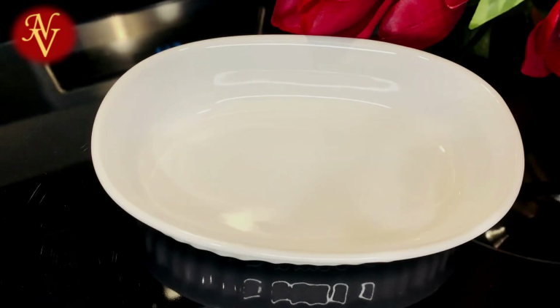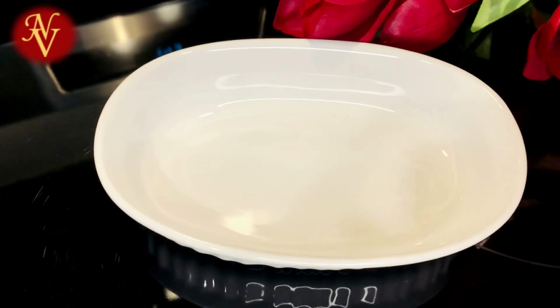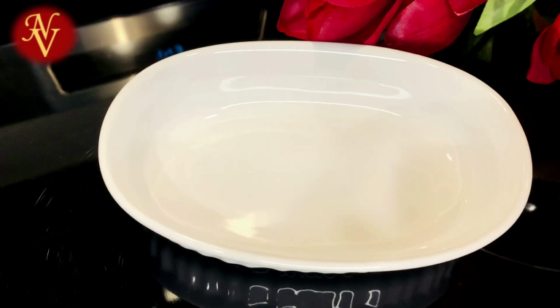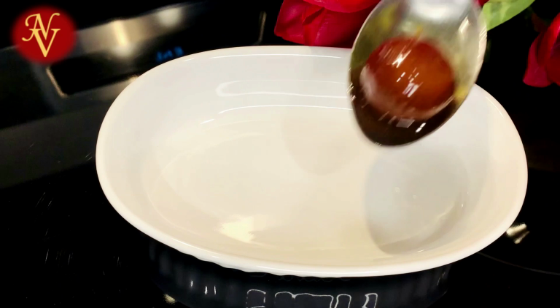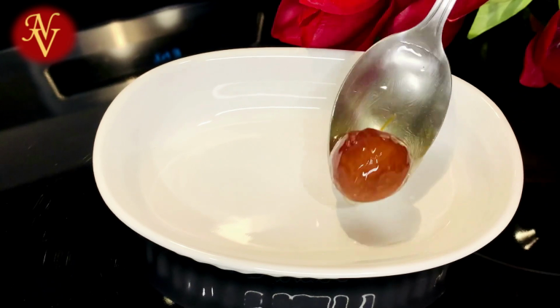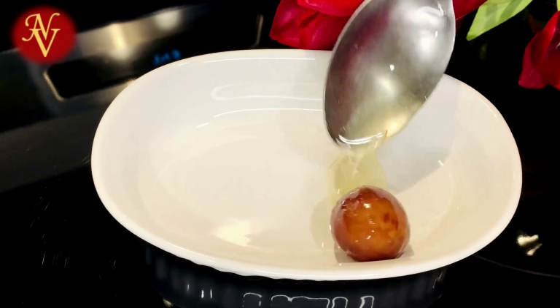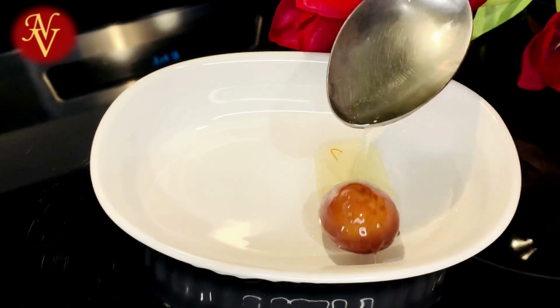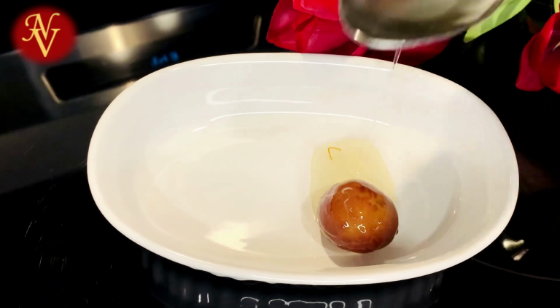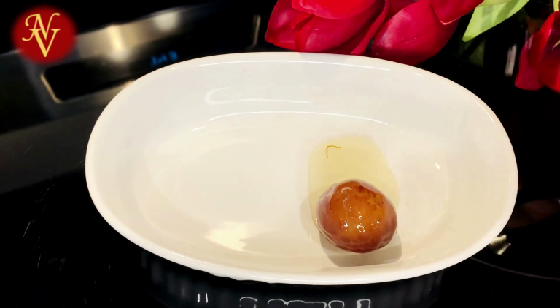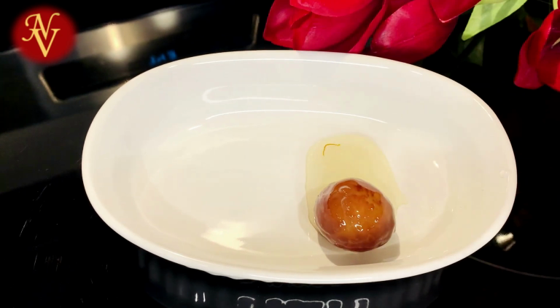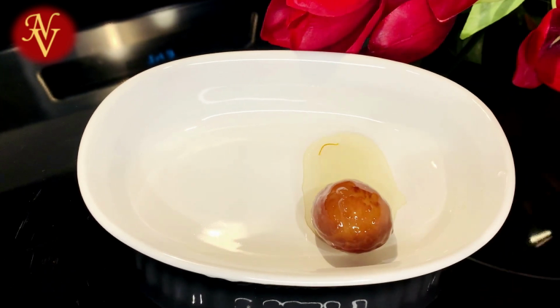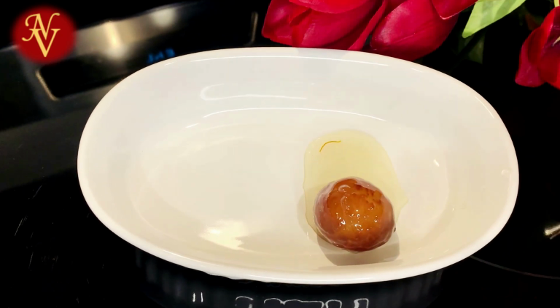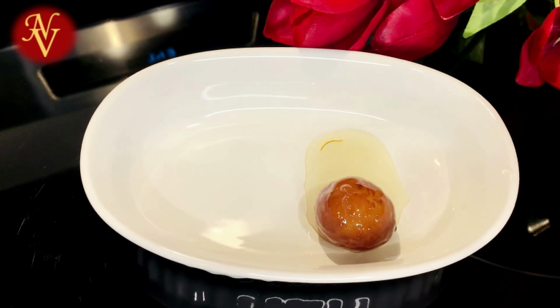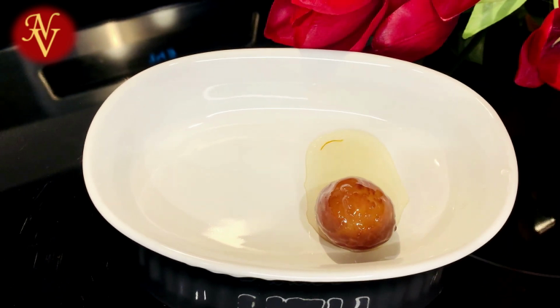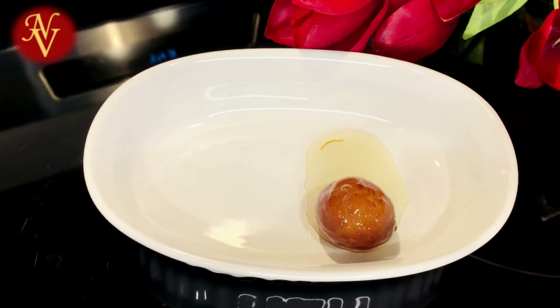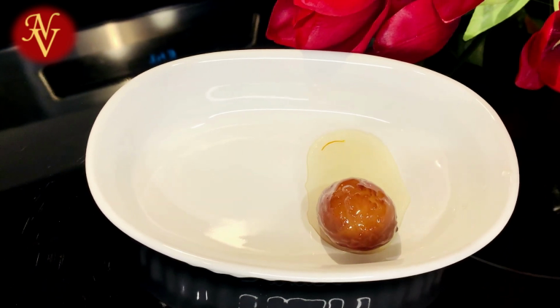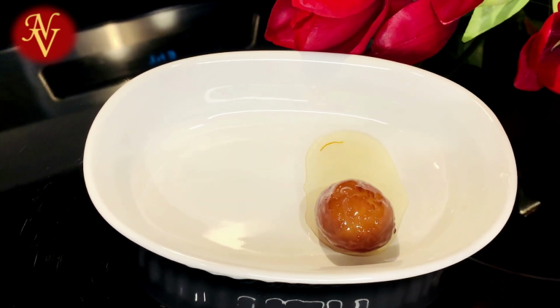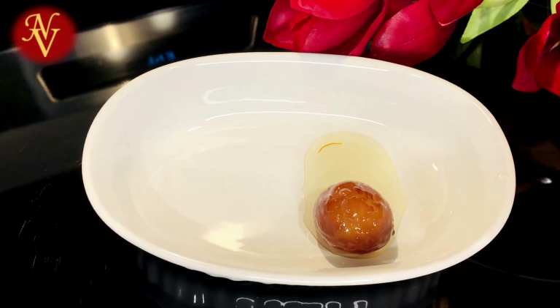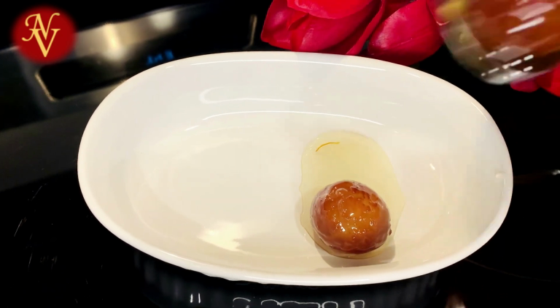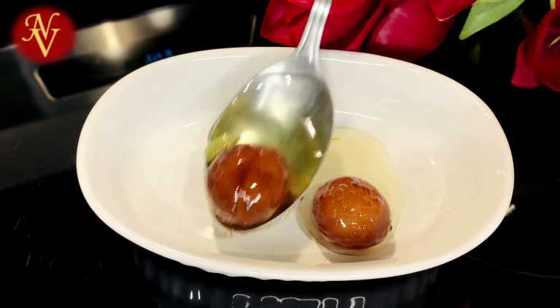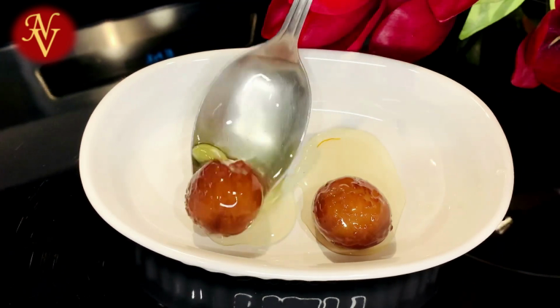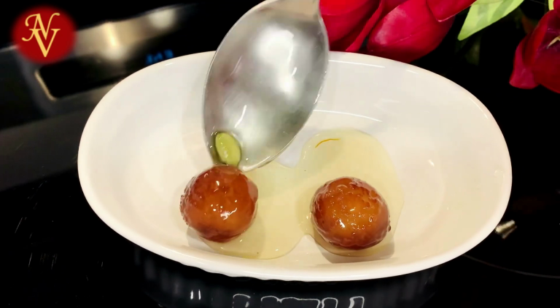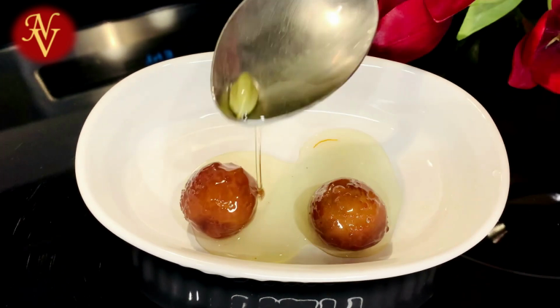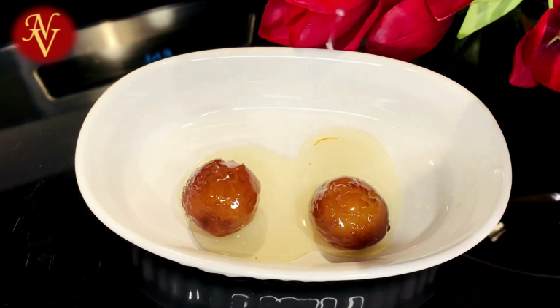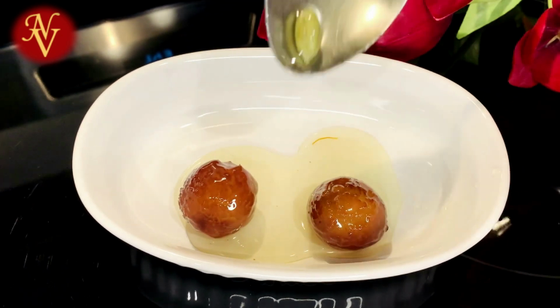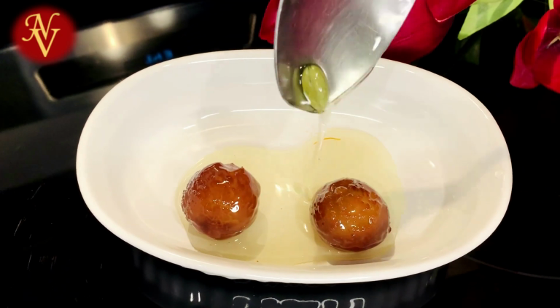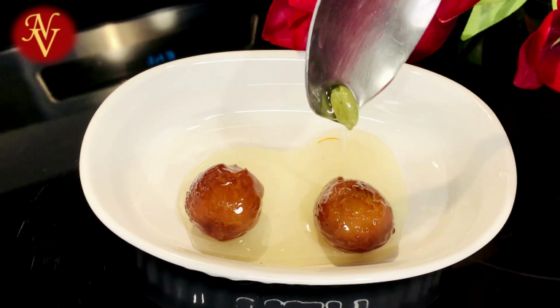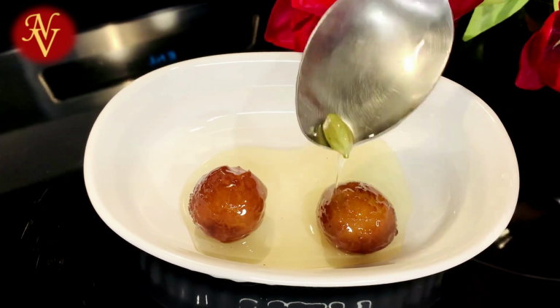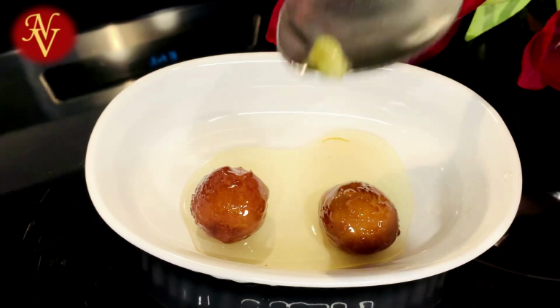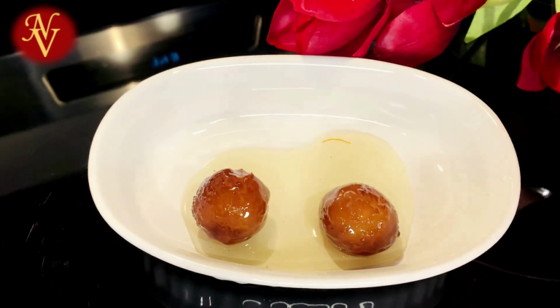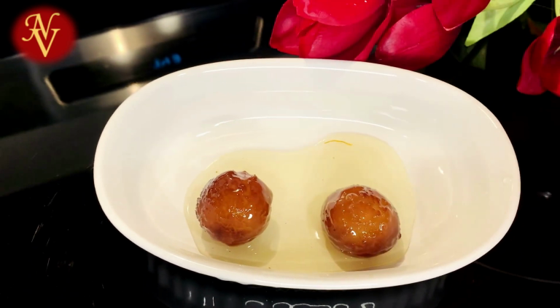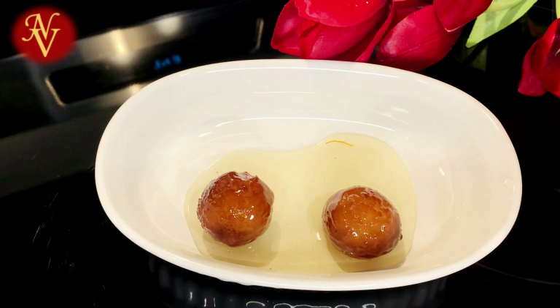Our gulab jamuns are perfectly soaked in sugar syrup and ready to serve now.